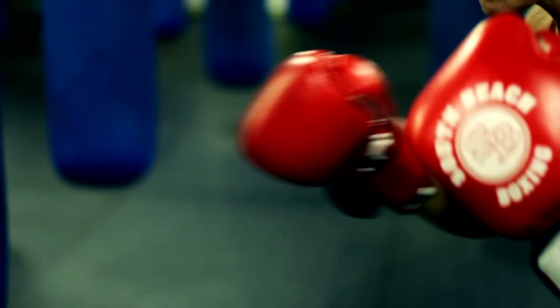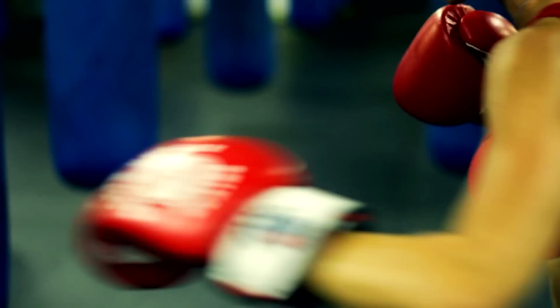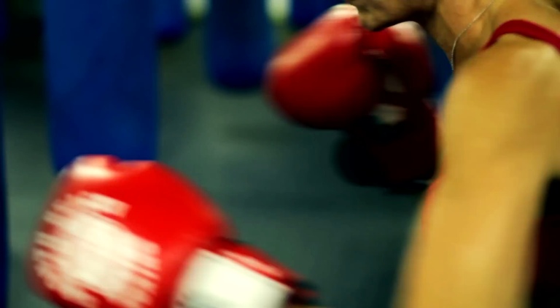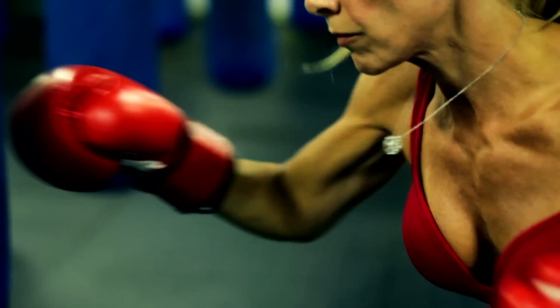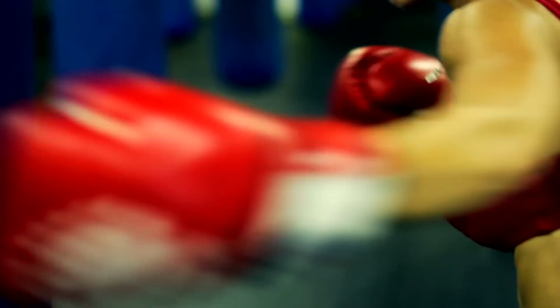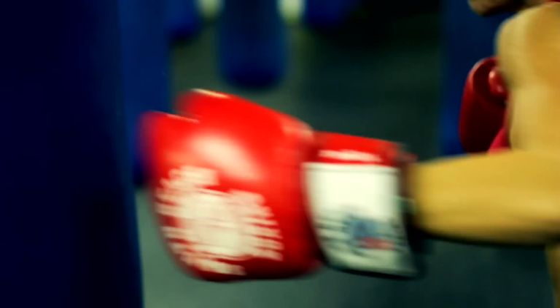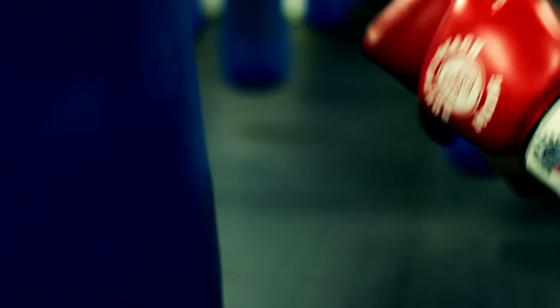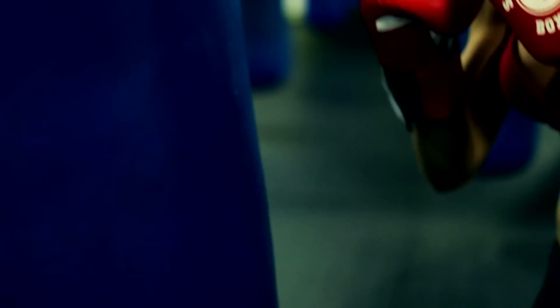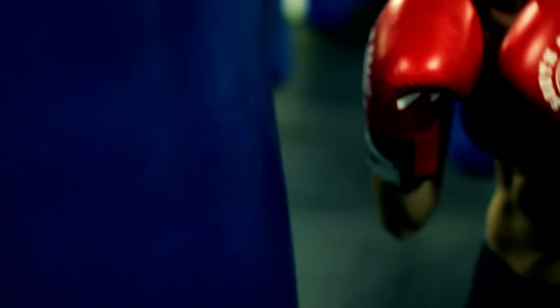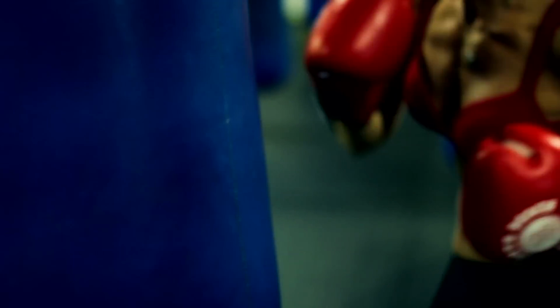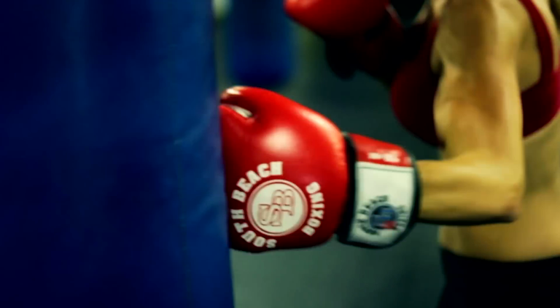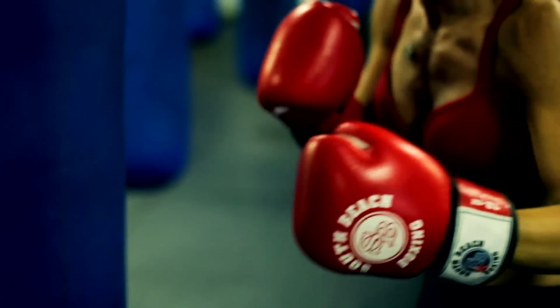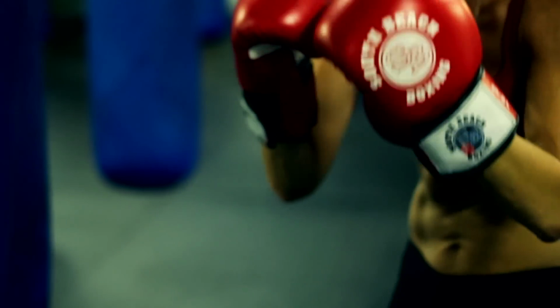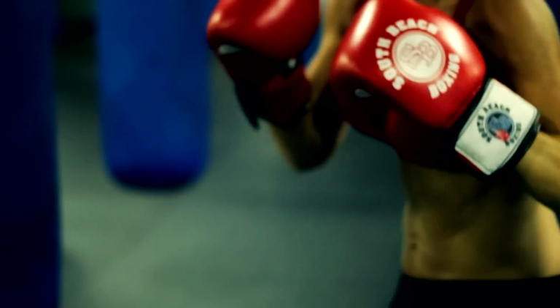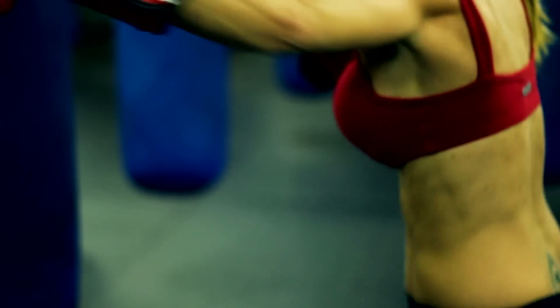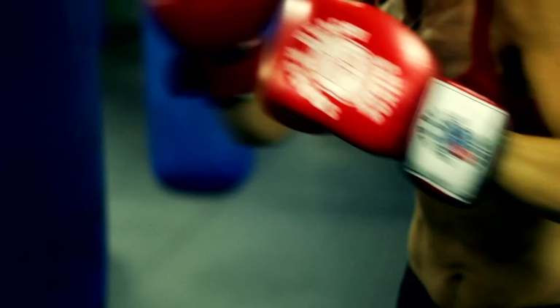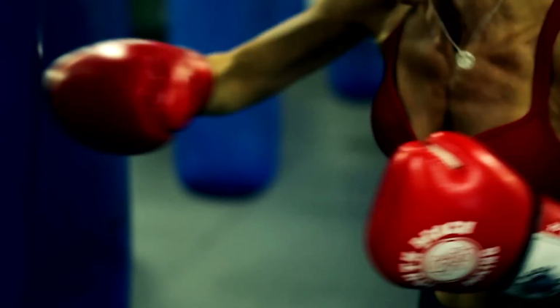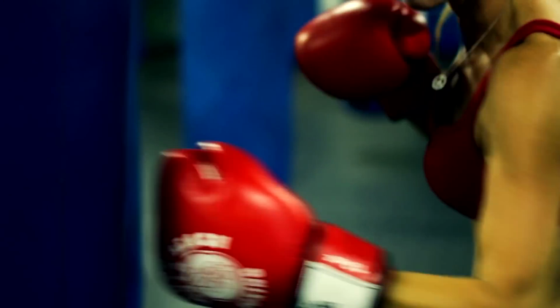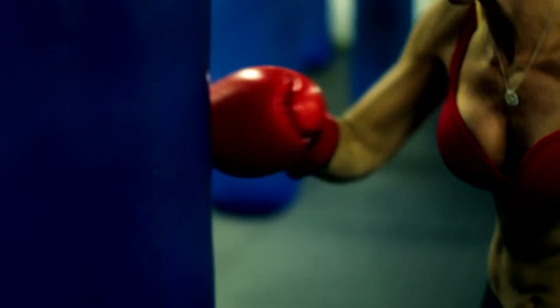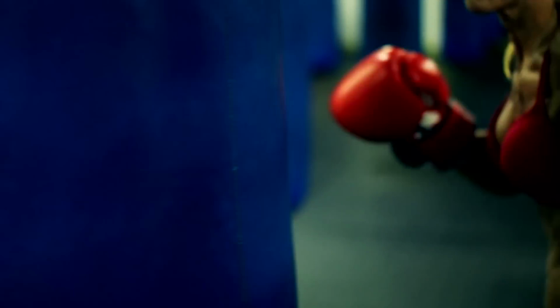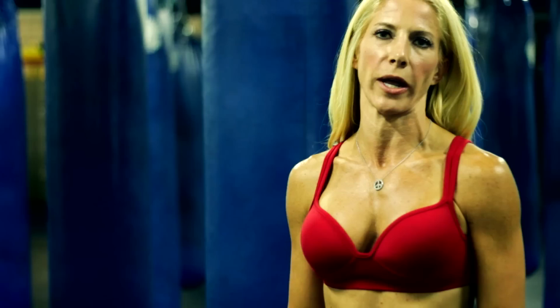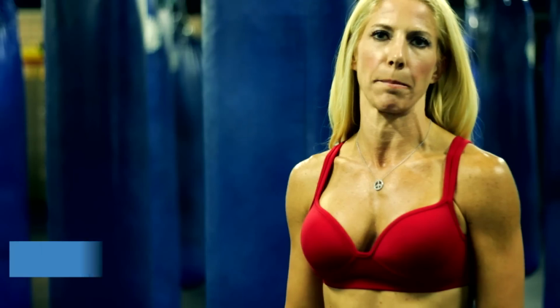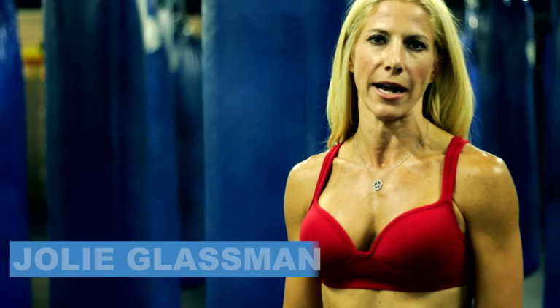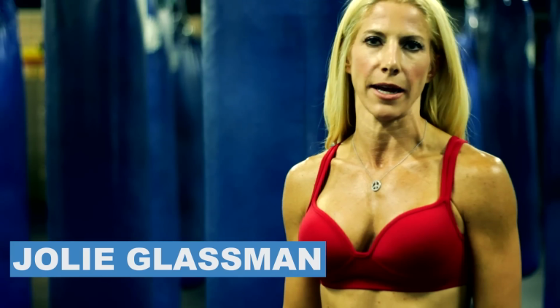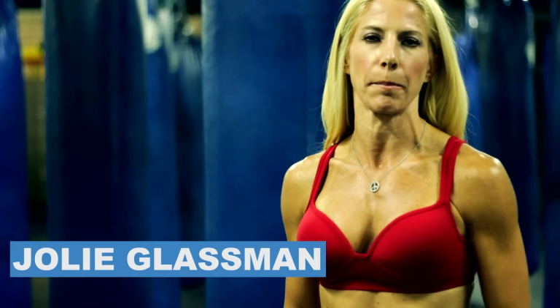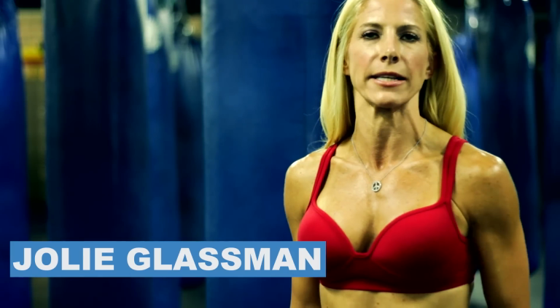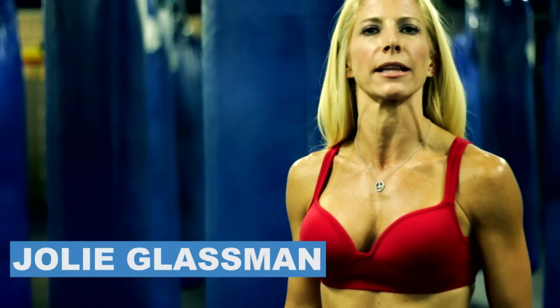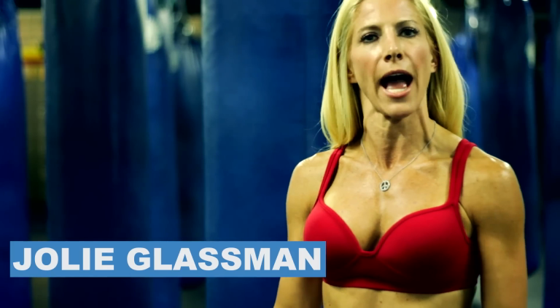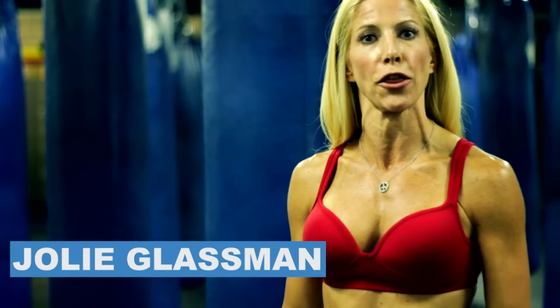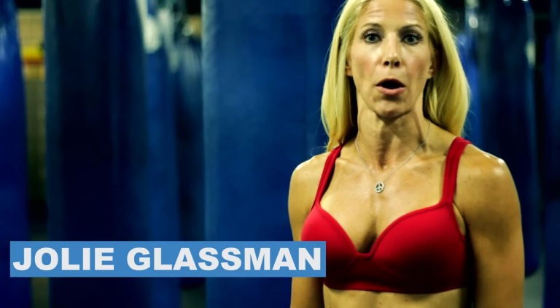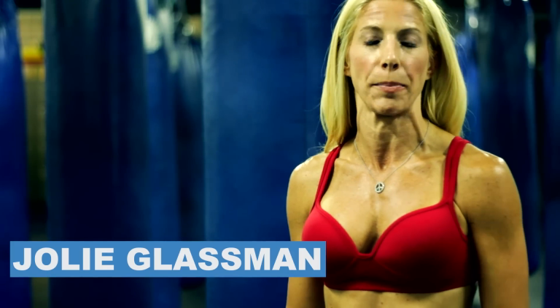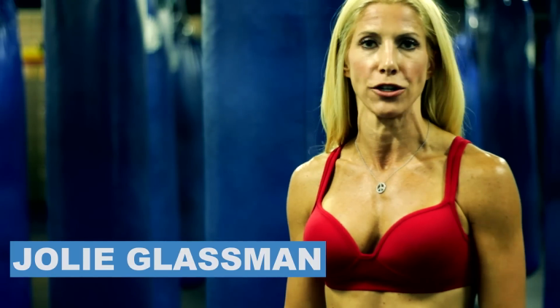Hi, my name is Jolie Glassman, and I am going to teach you how to swing in boxing, basically how to throw a punch.